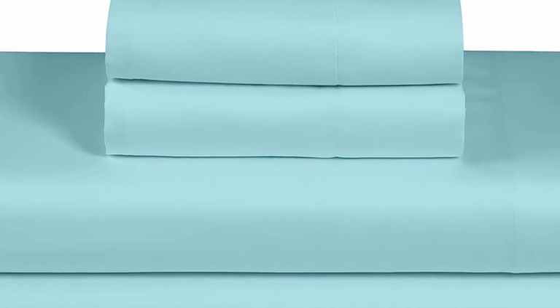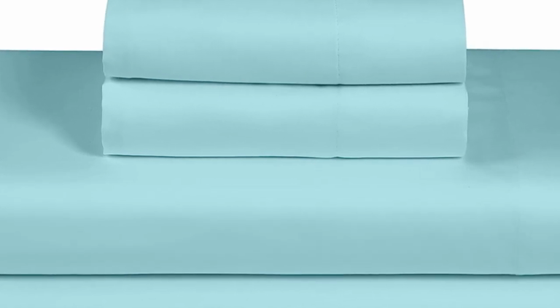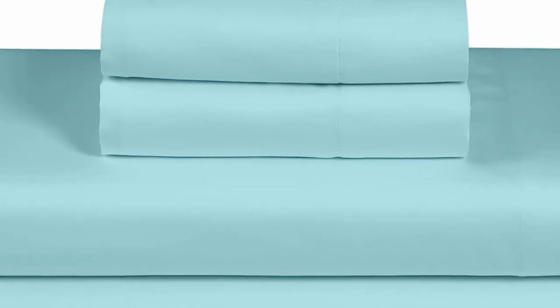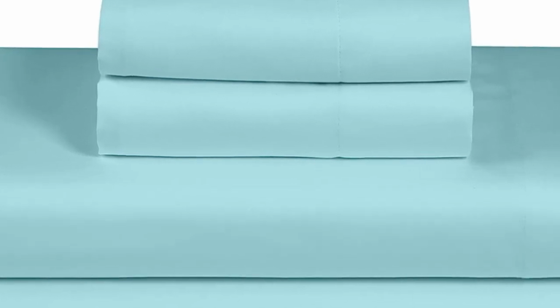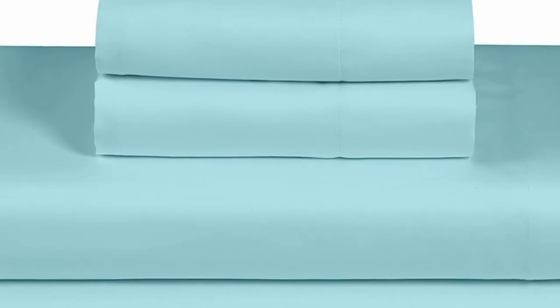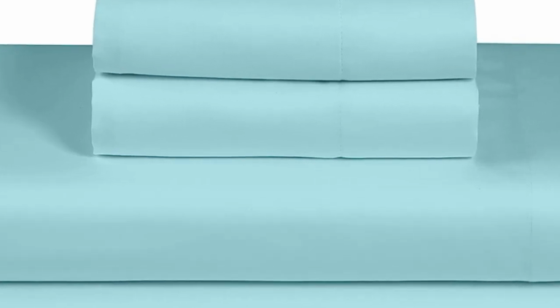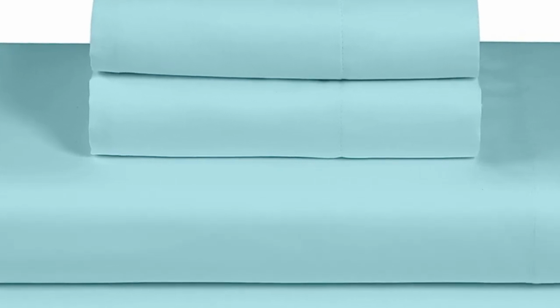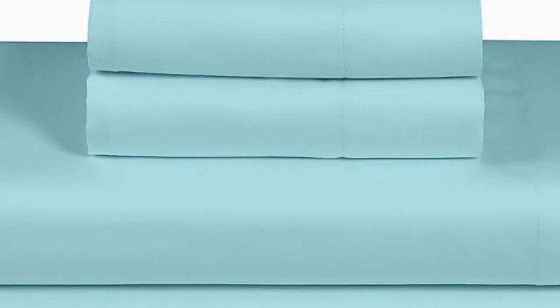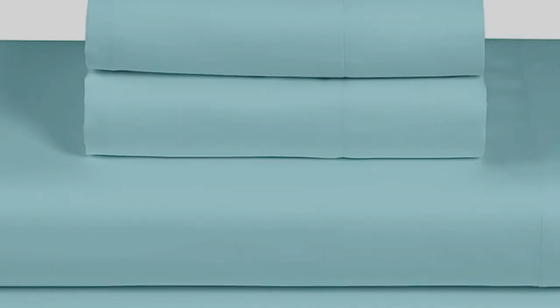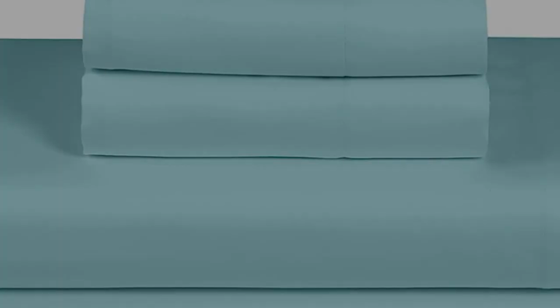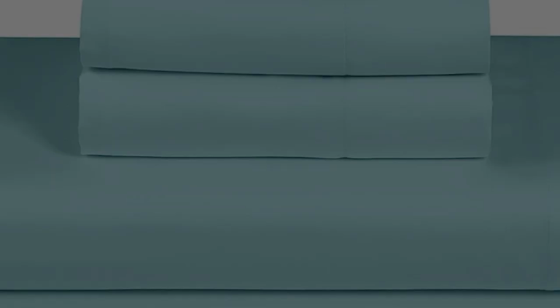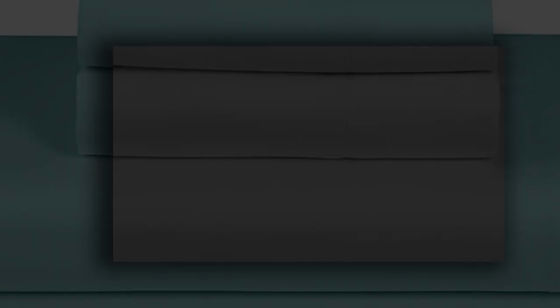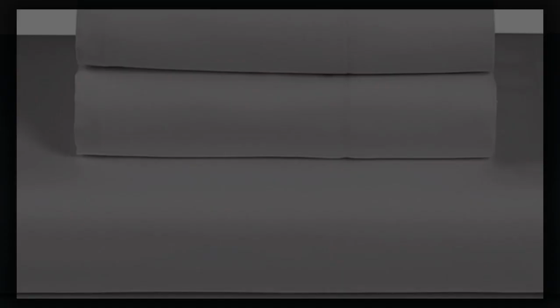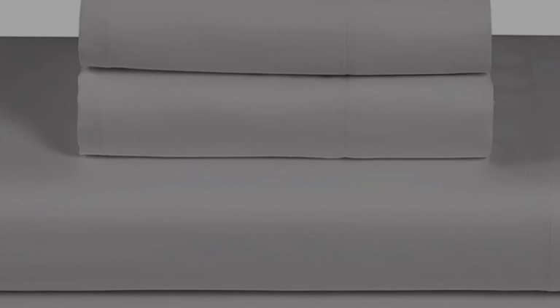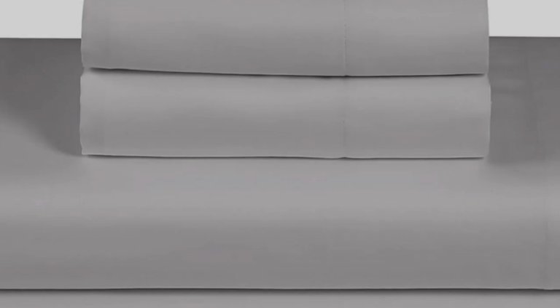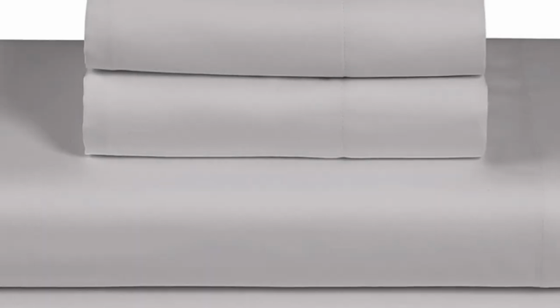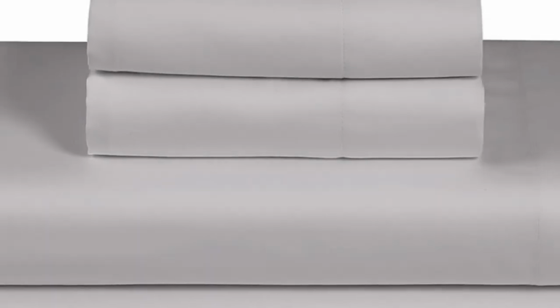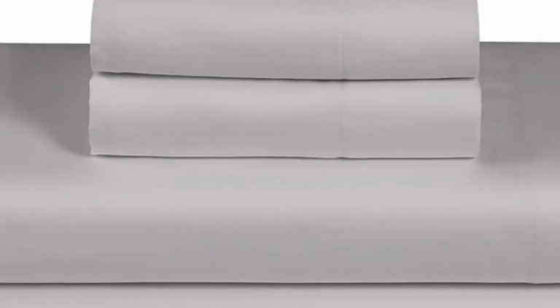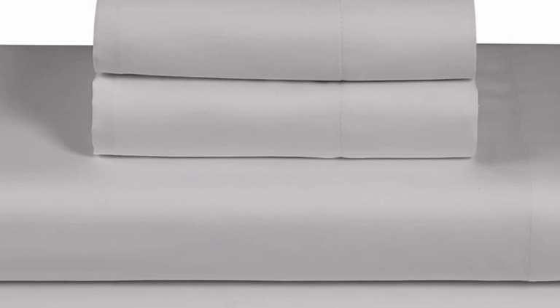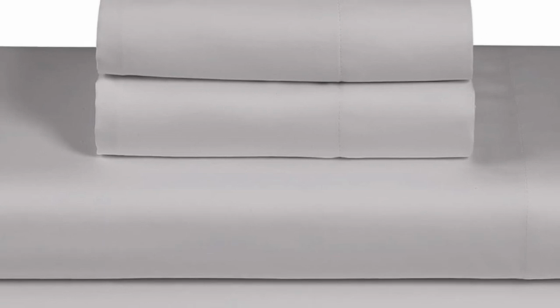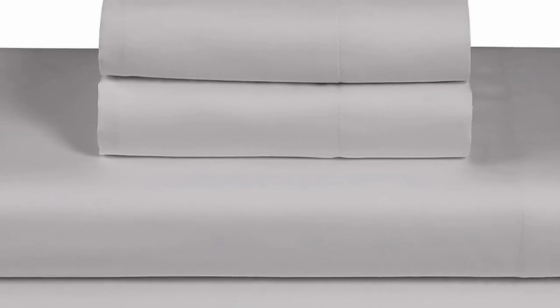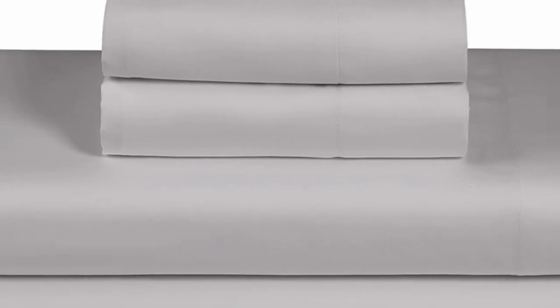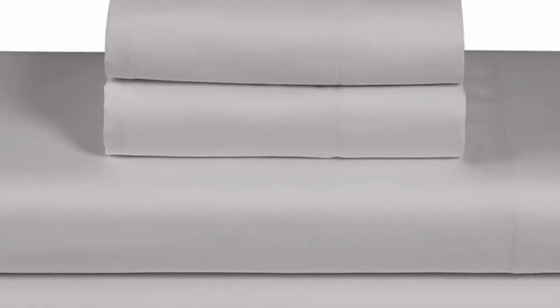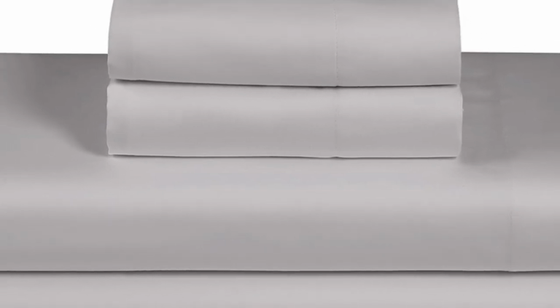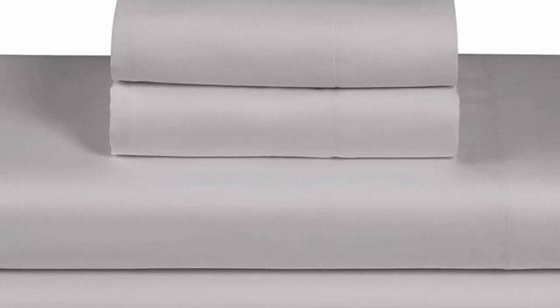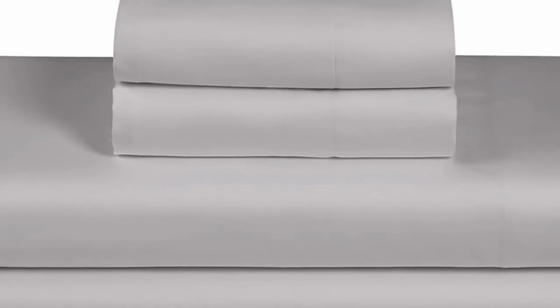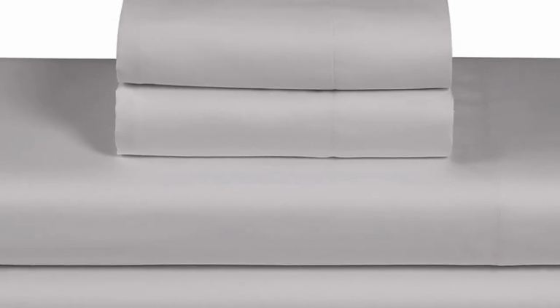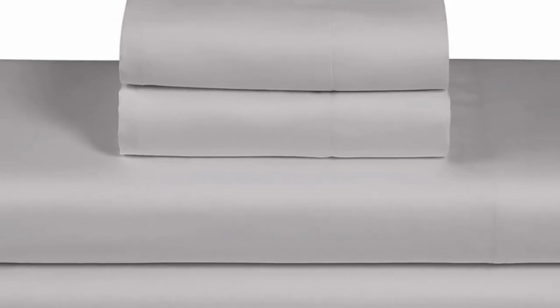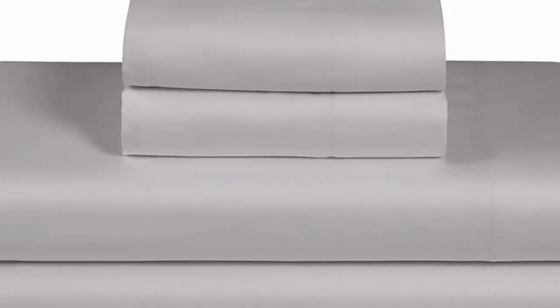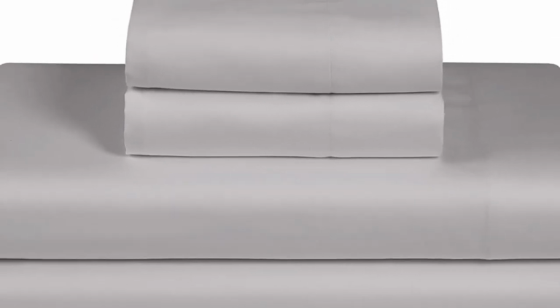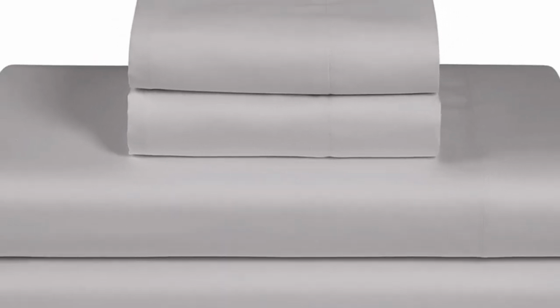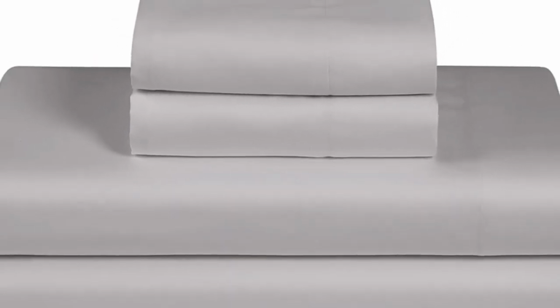With all this in mind, we still consider these a solid budget-friendly set for folks who like percale sheets.